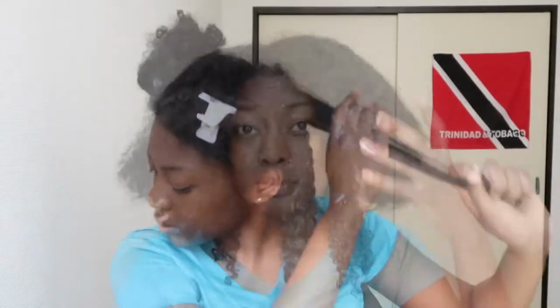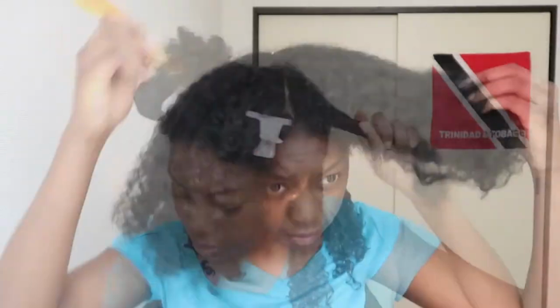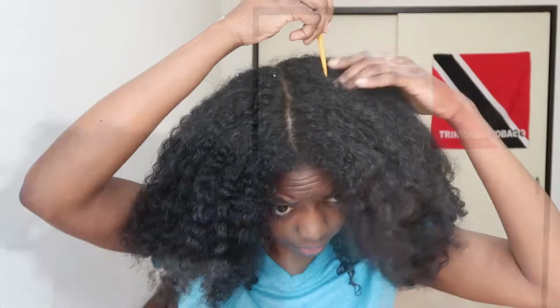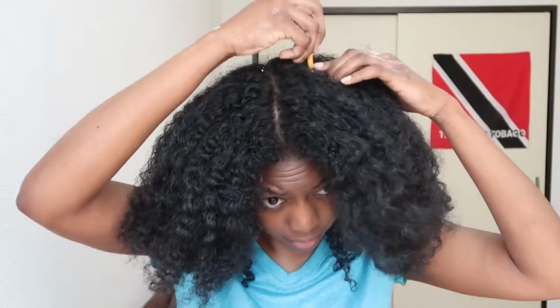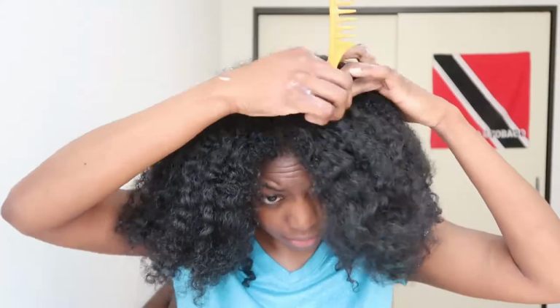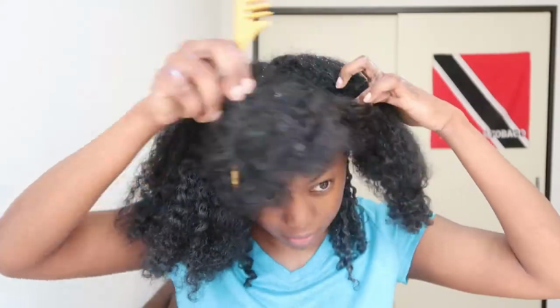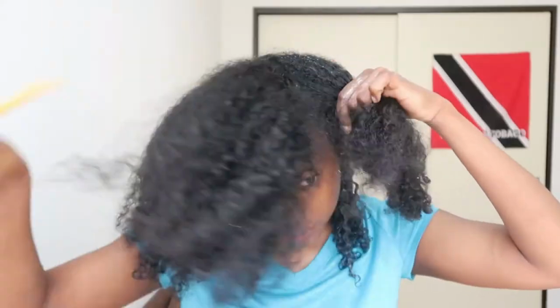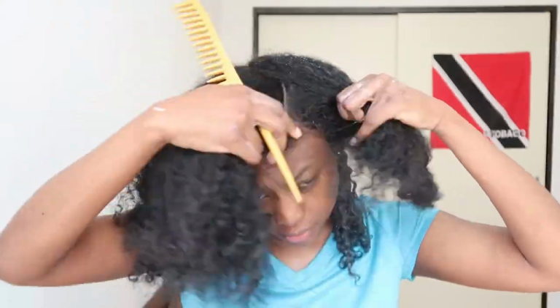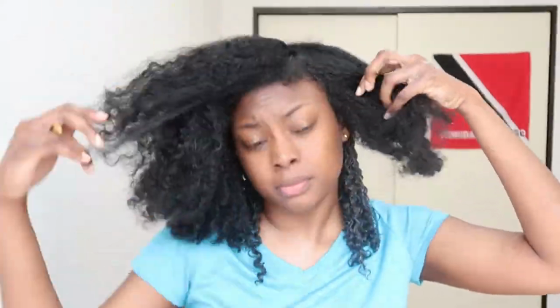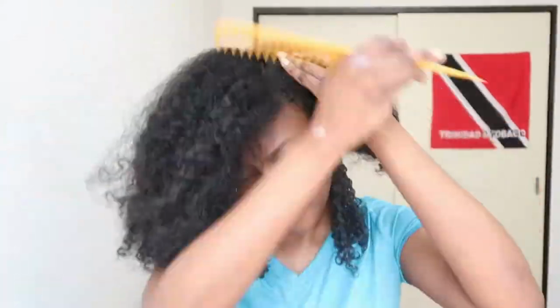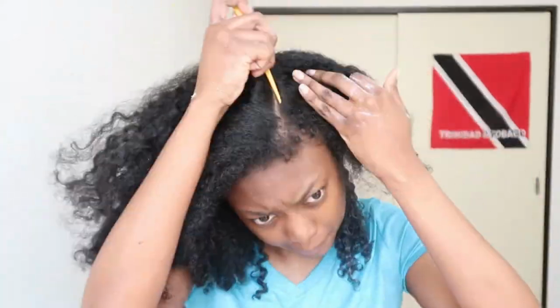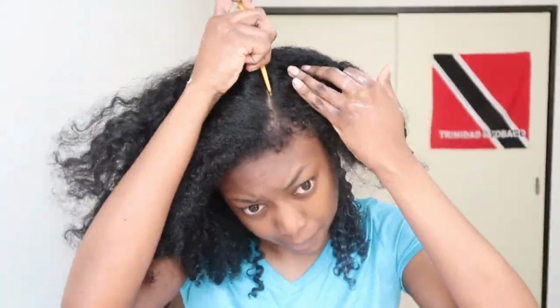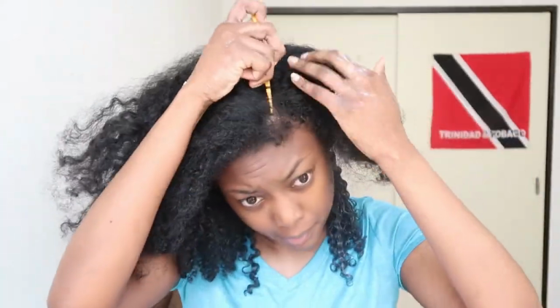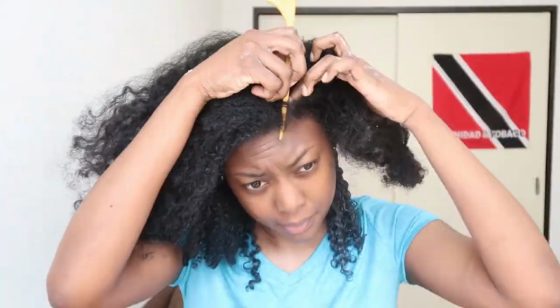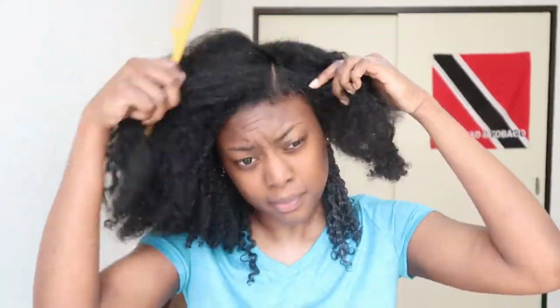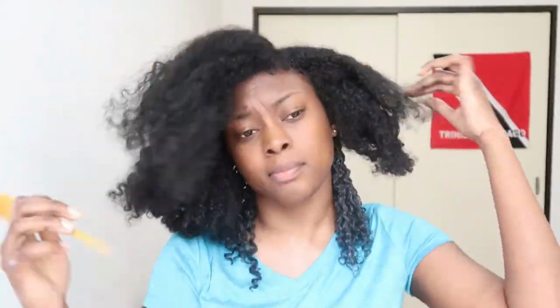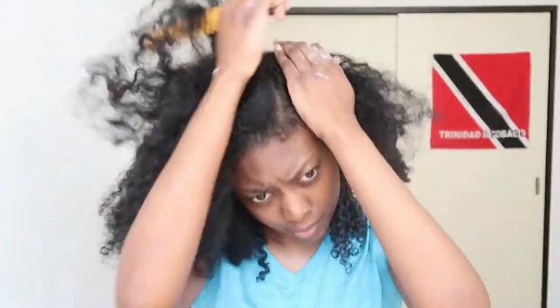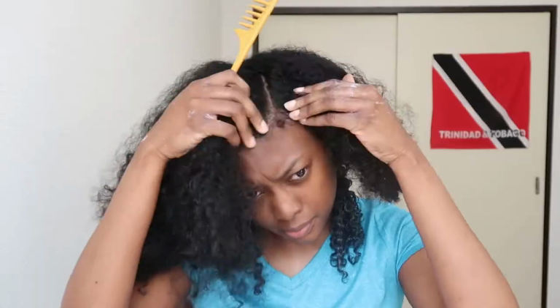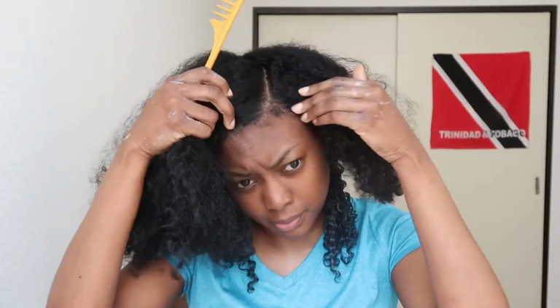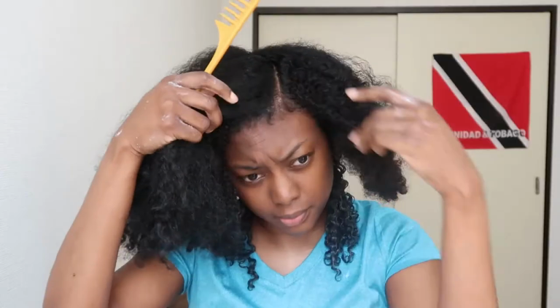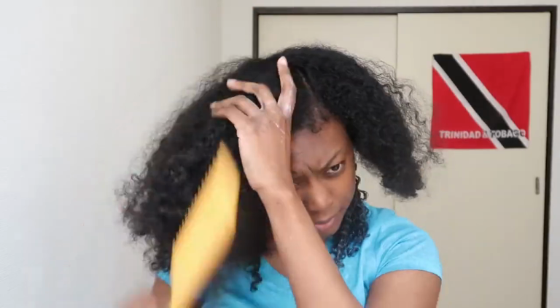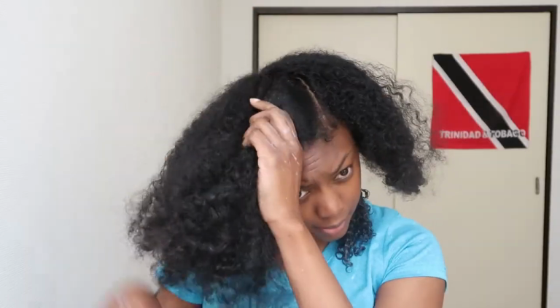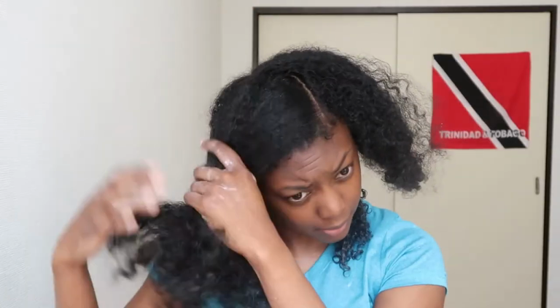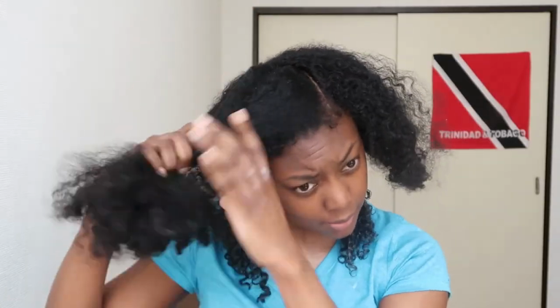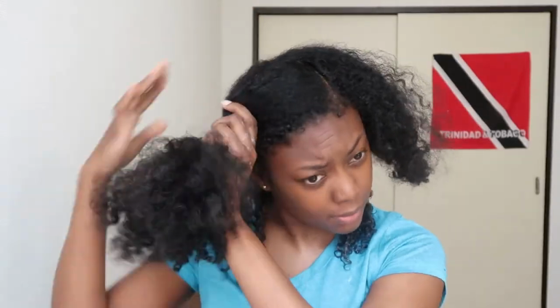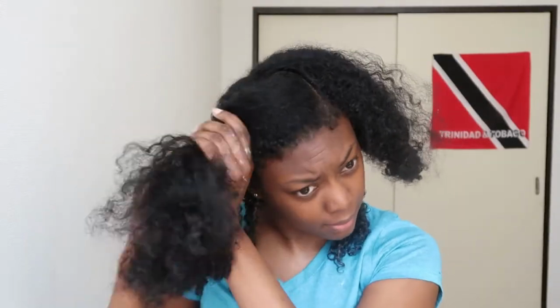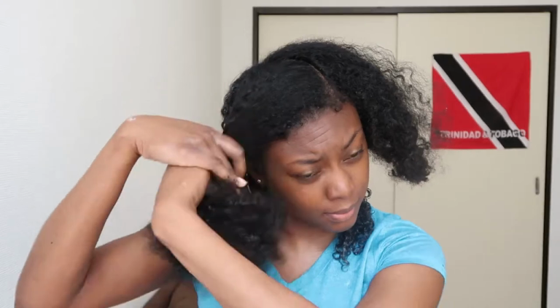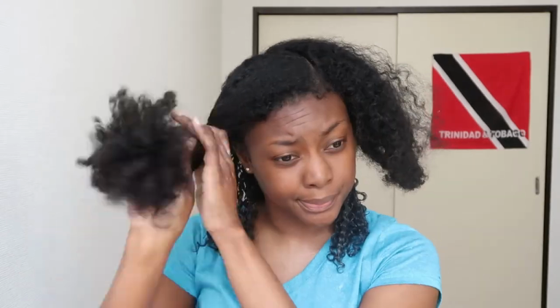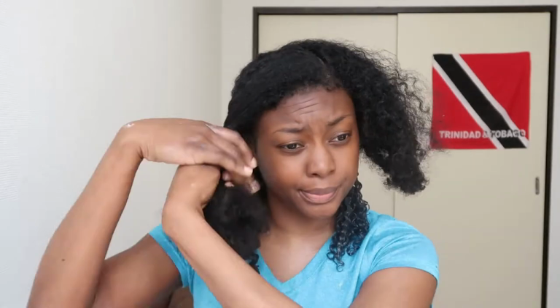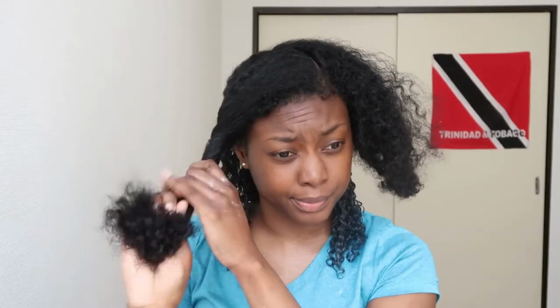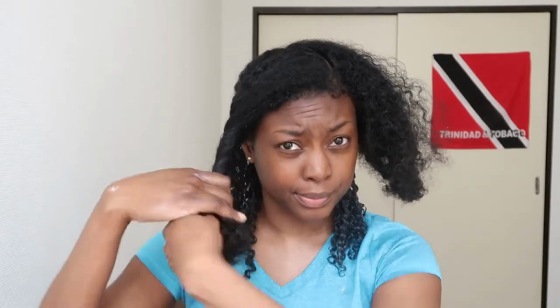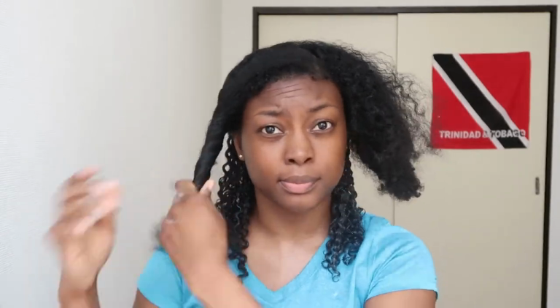Okay so here I'm just putting my hair in a side part. Again, if you've been watching my videos you know I hate center parts.